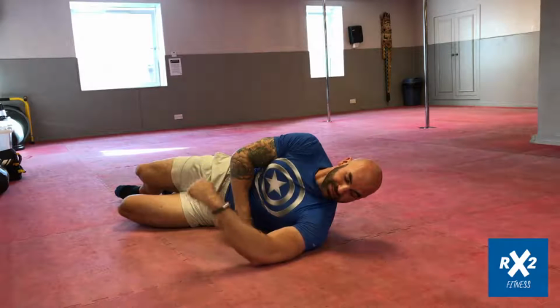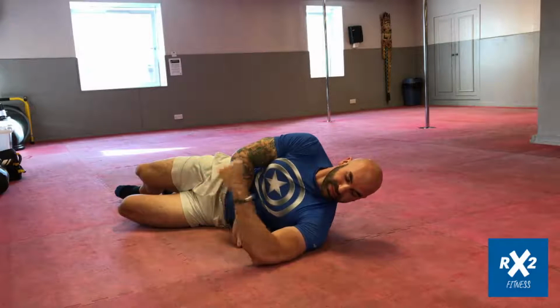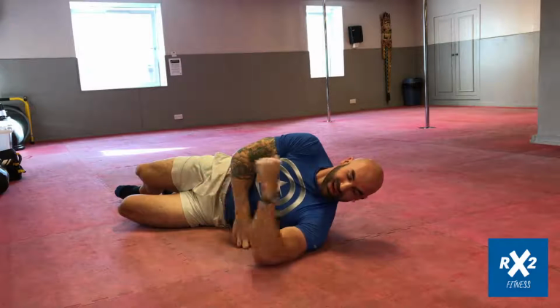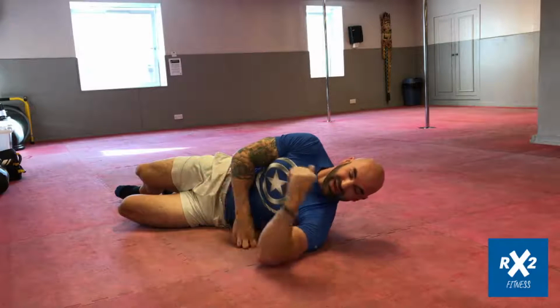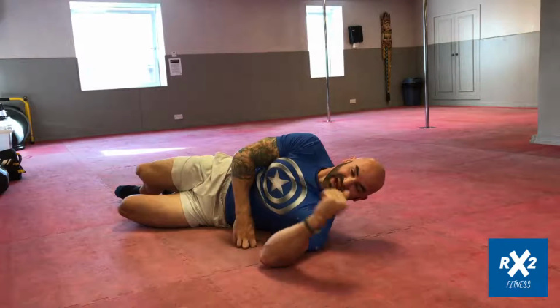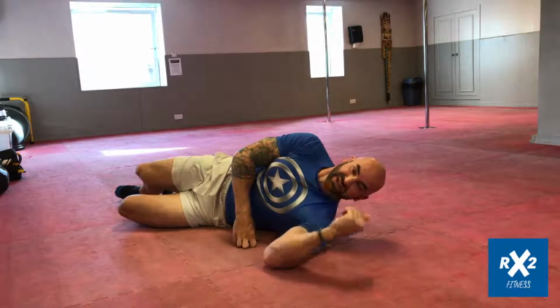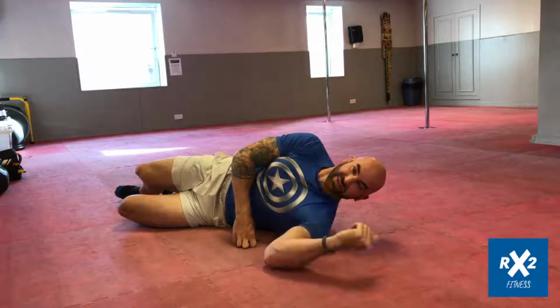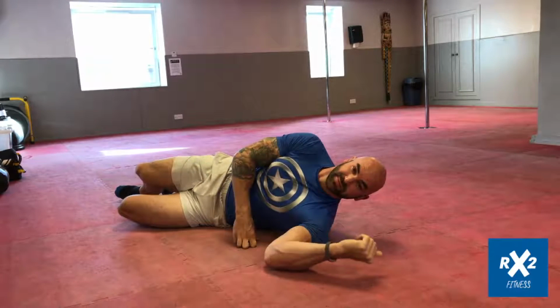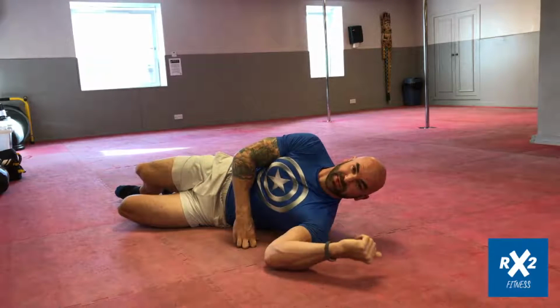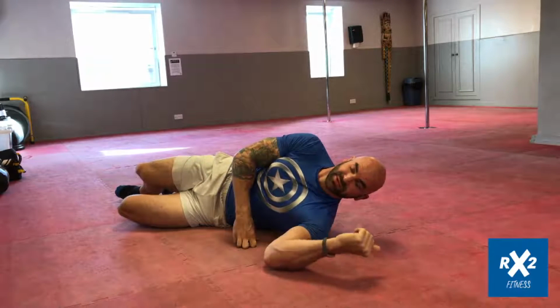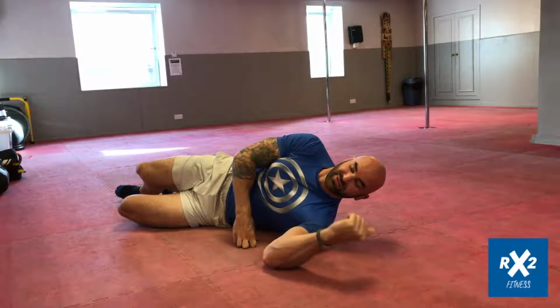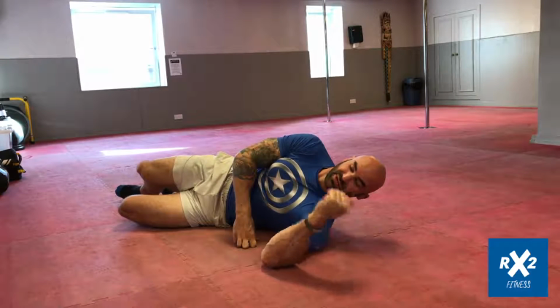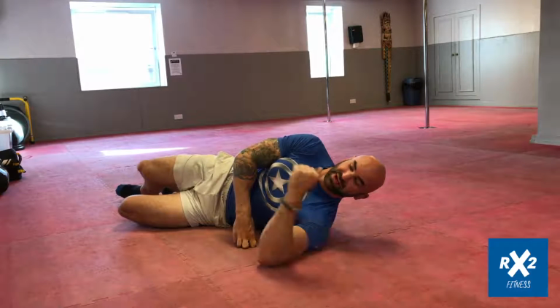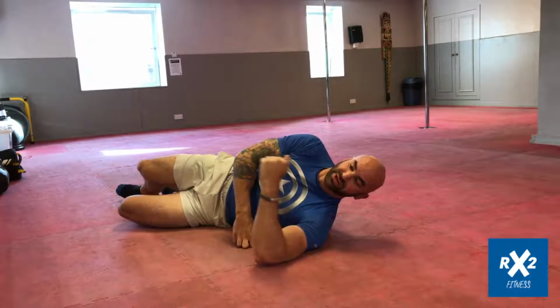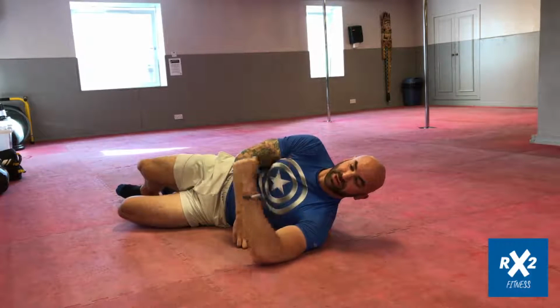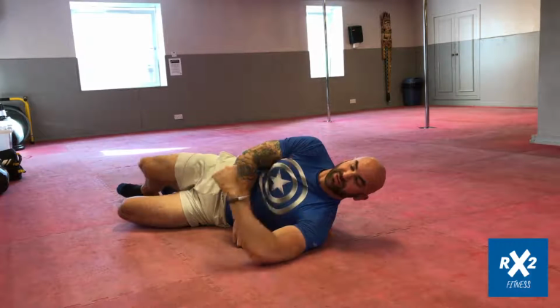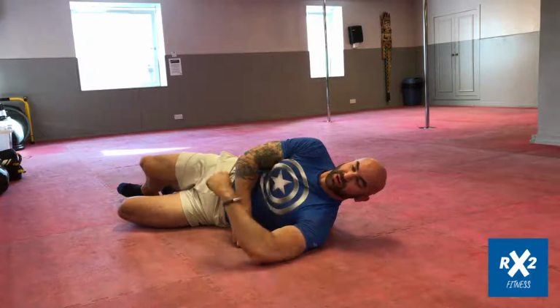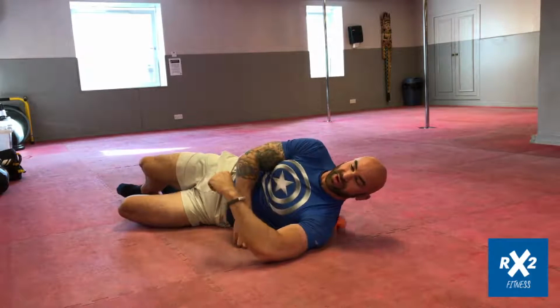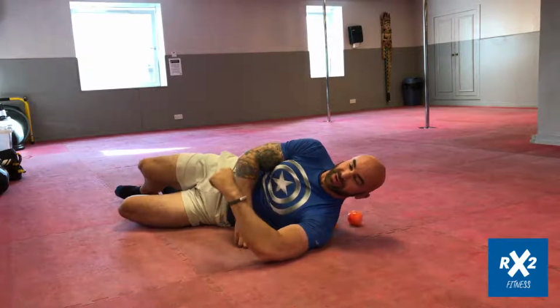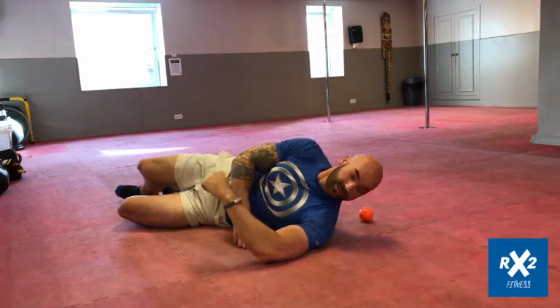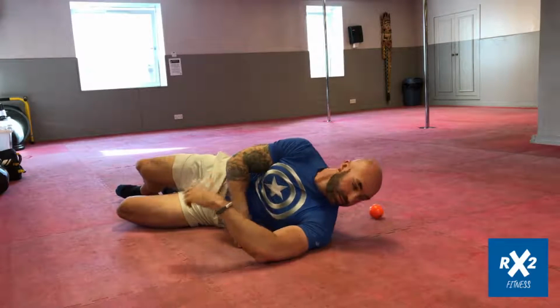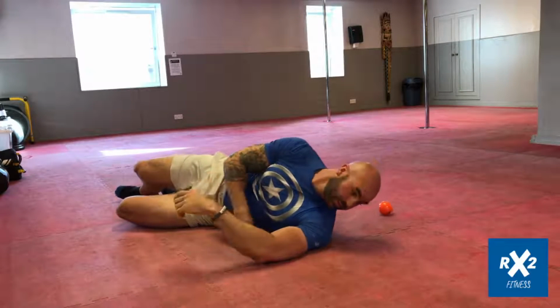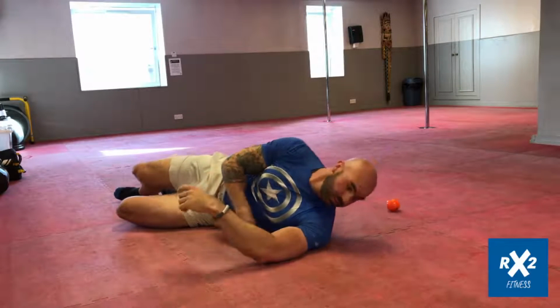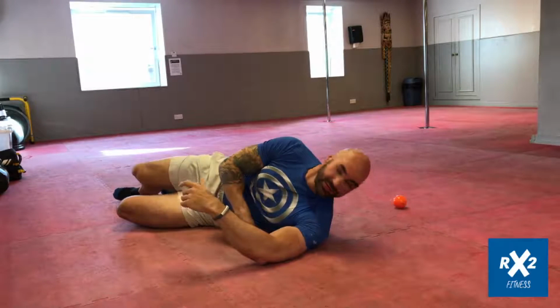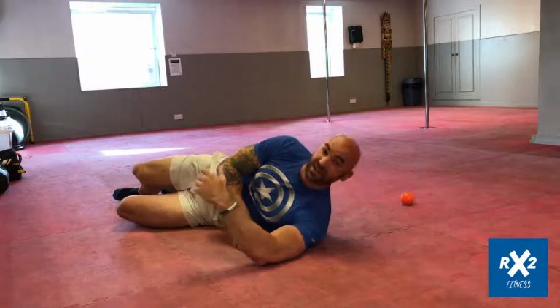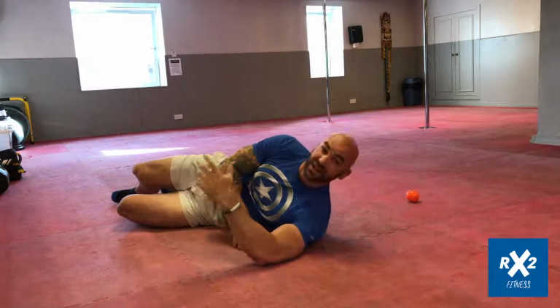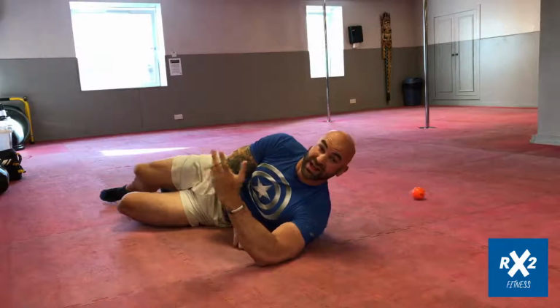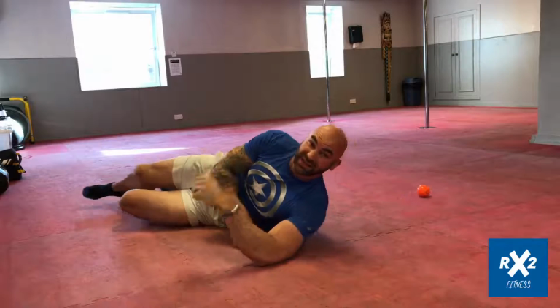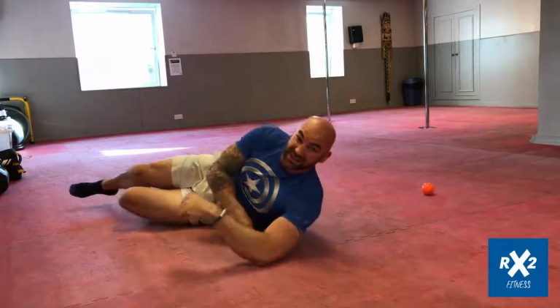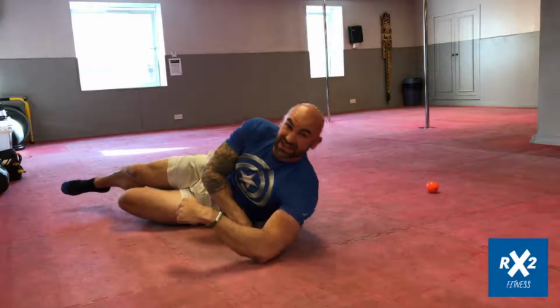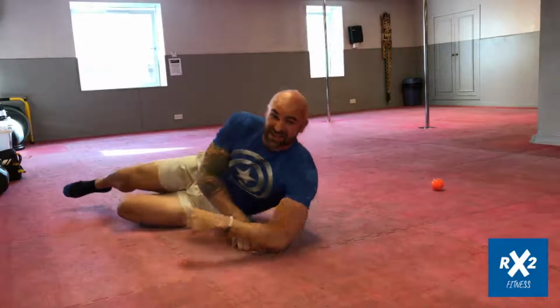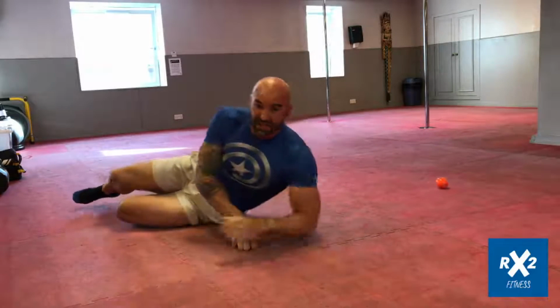And again, this will improve your overall shoulder health.